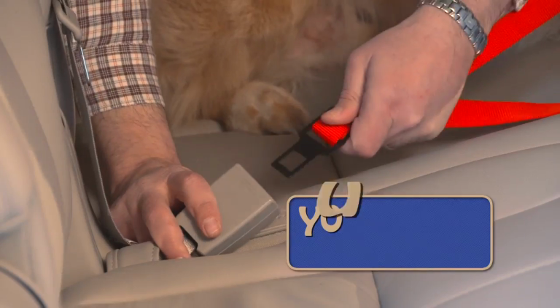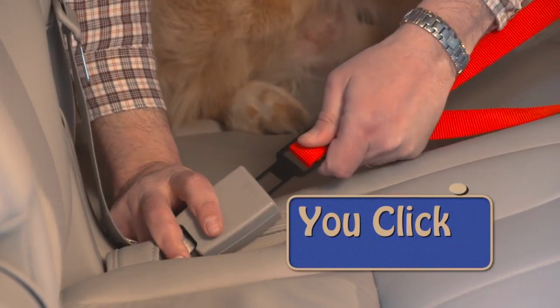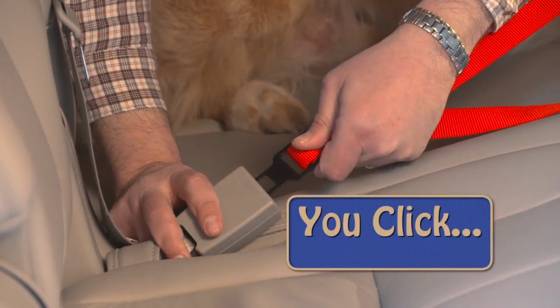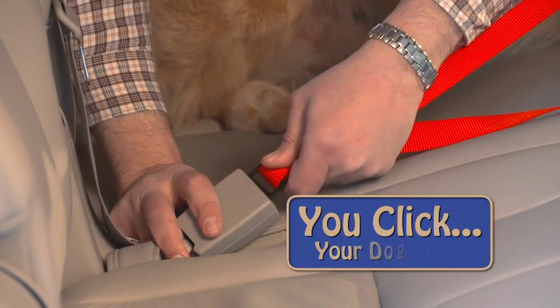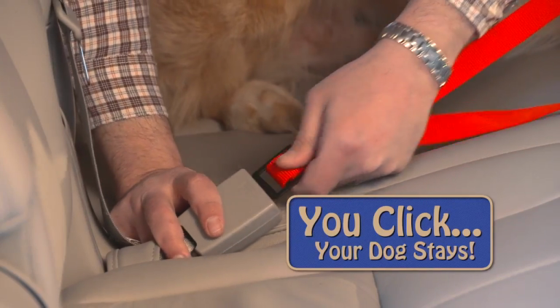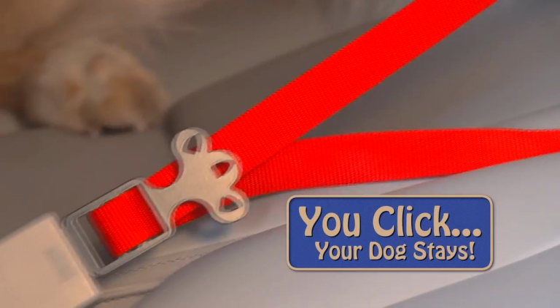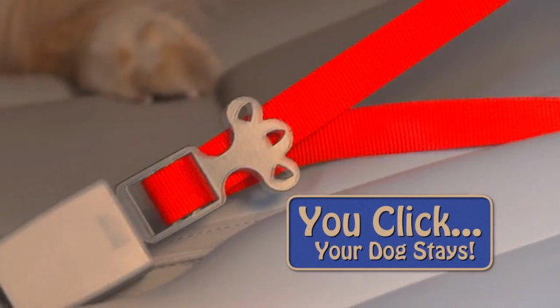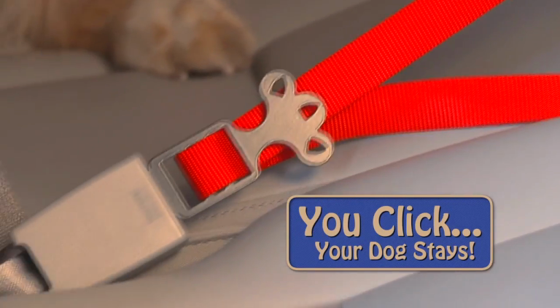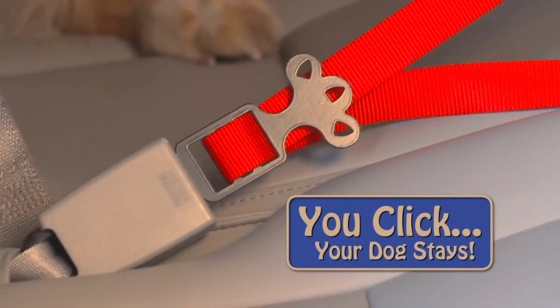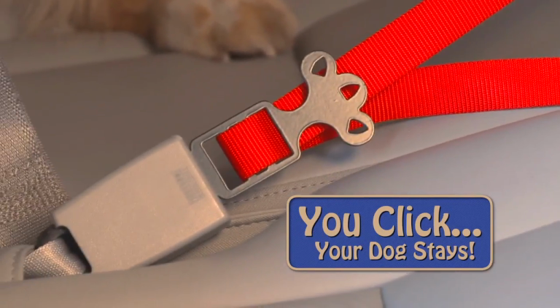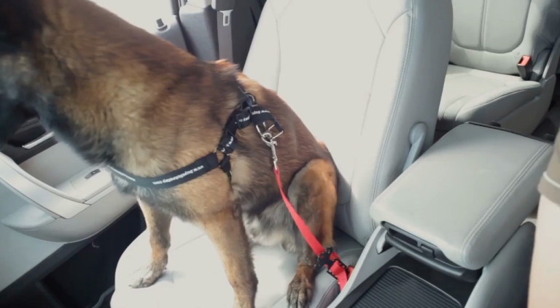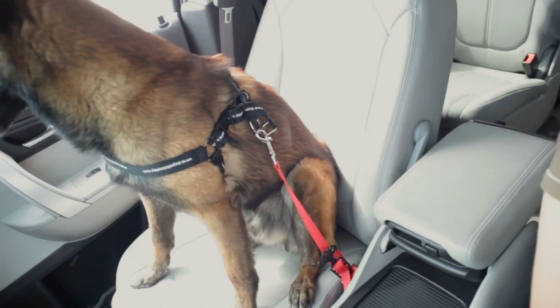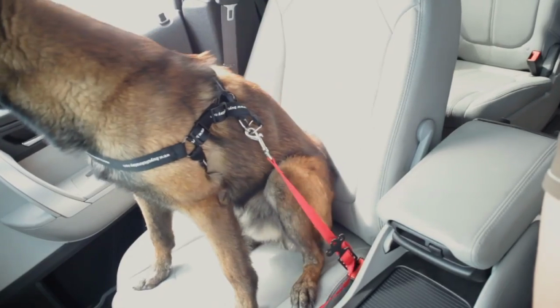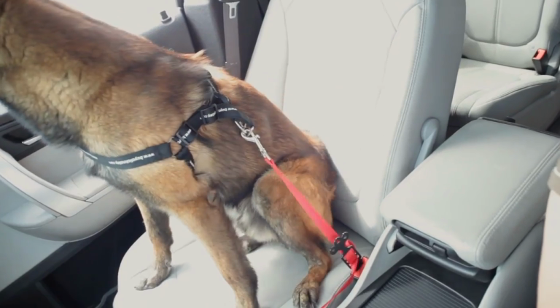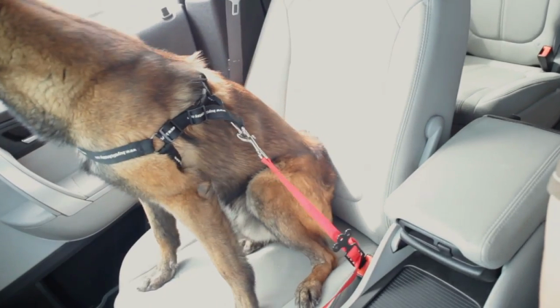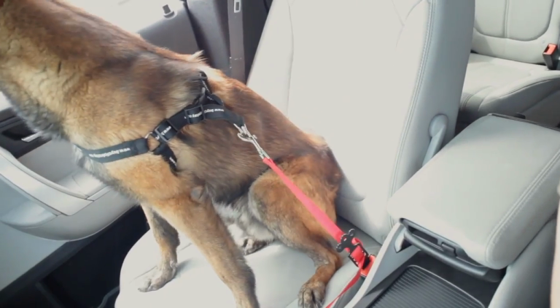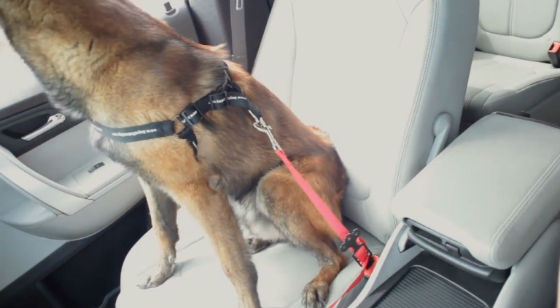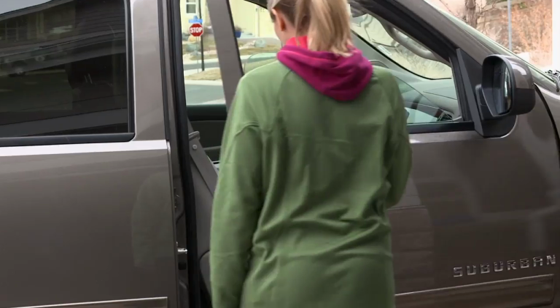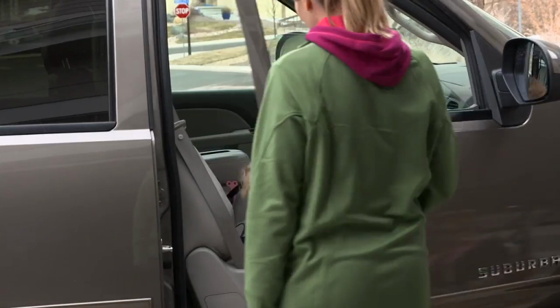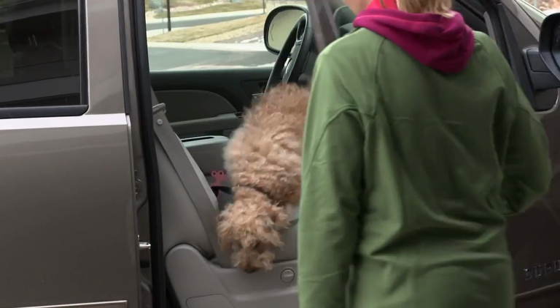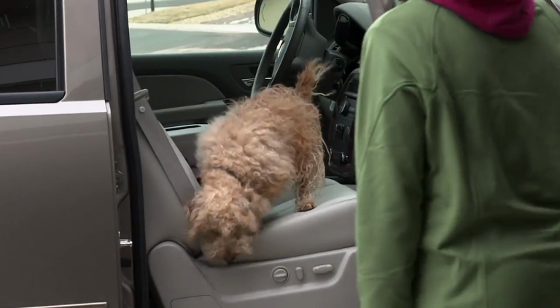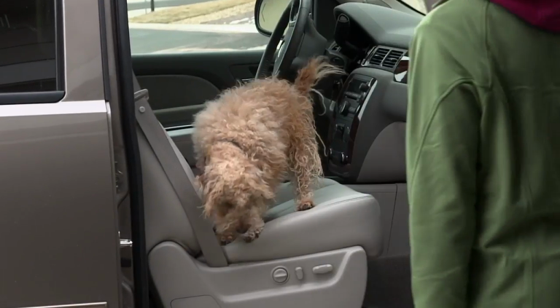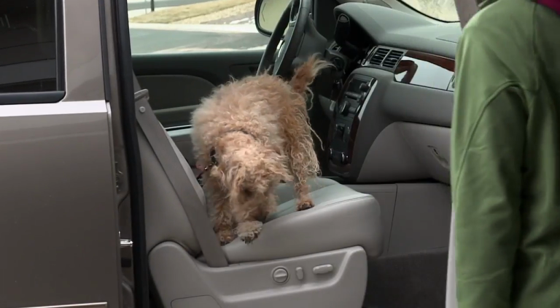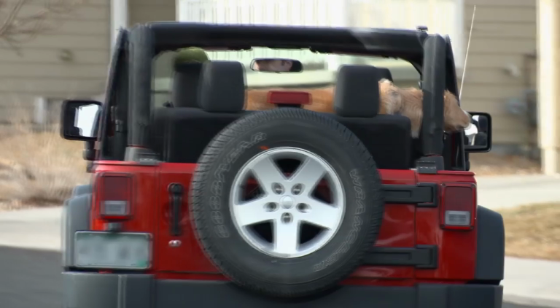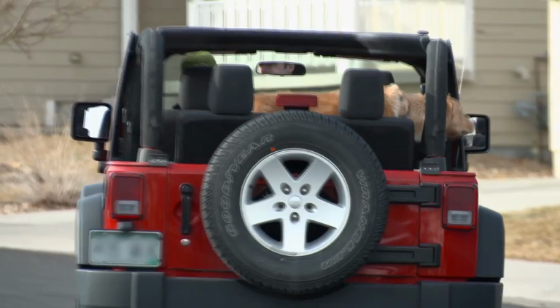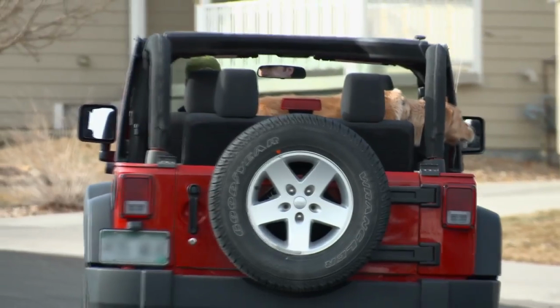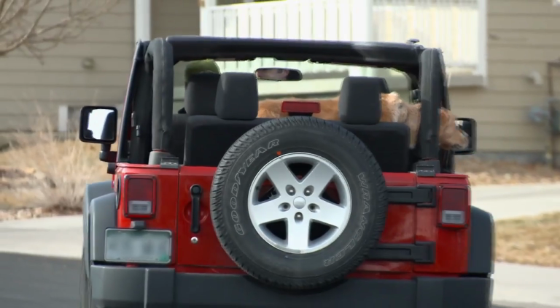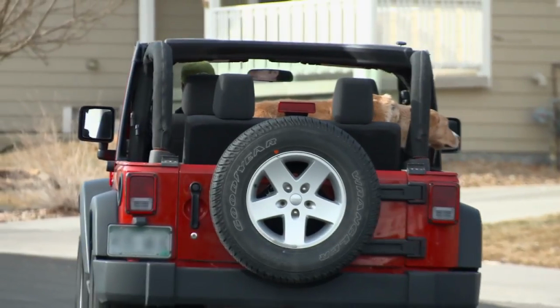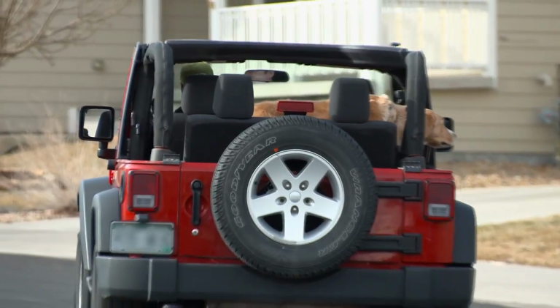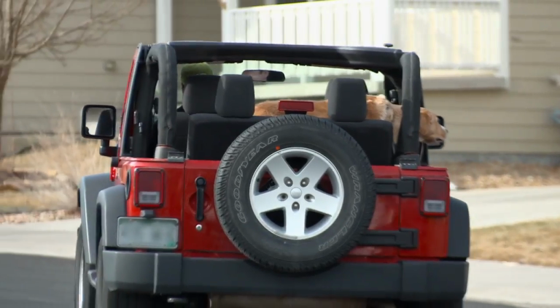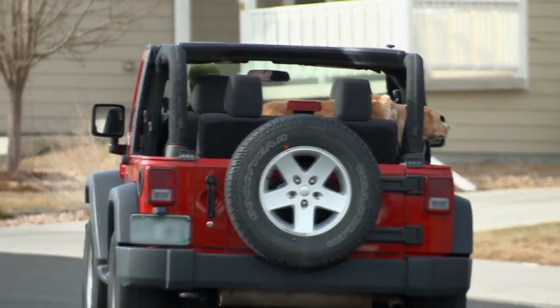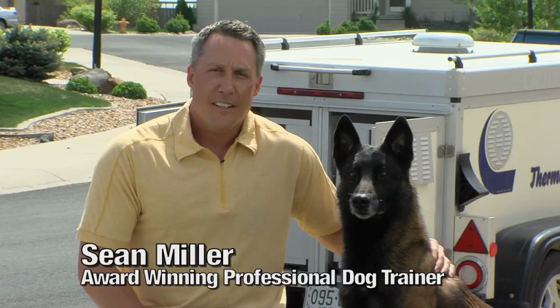You click and your dog stays put — whether you're turning a sharp corner, opening the car door, or even driving with the top down.